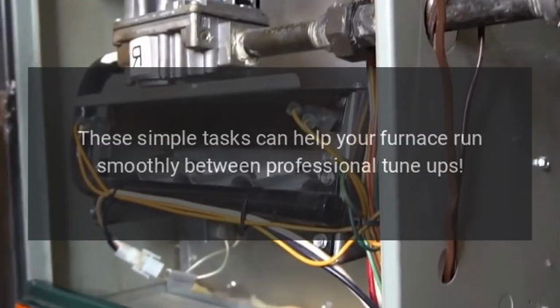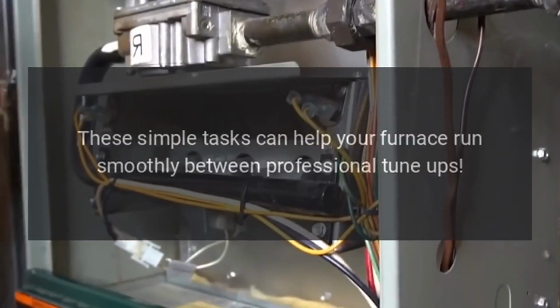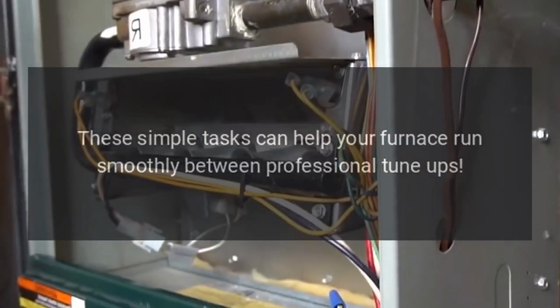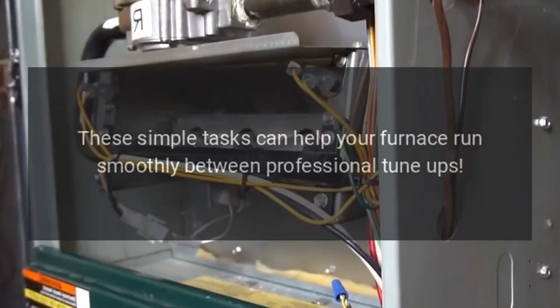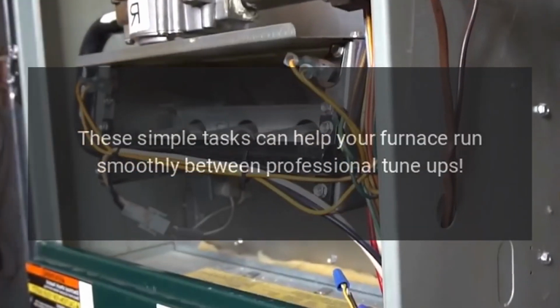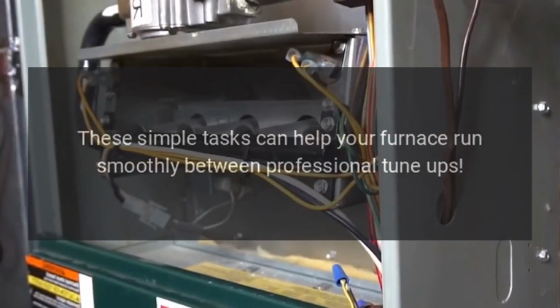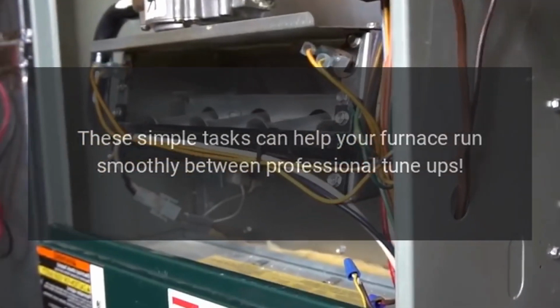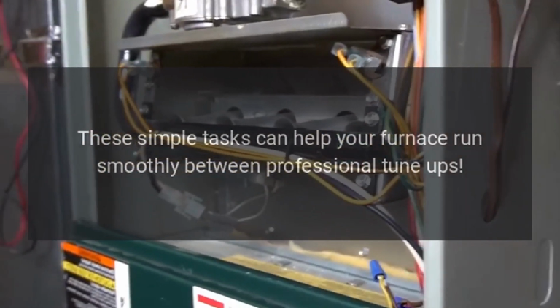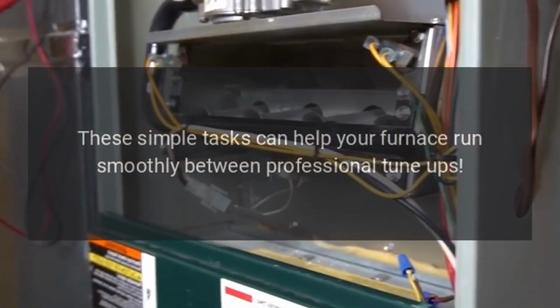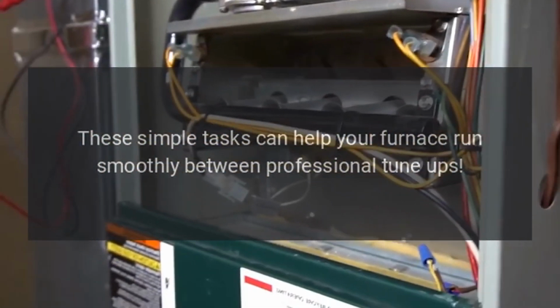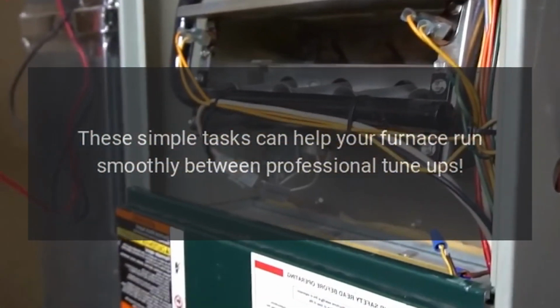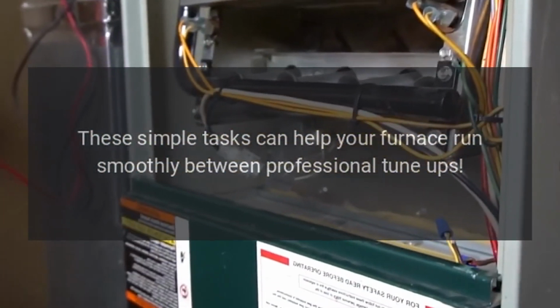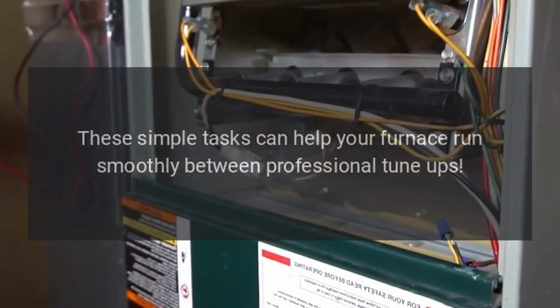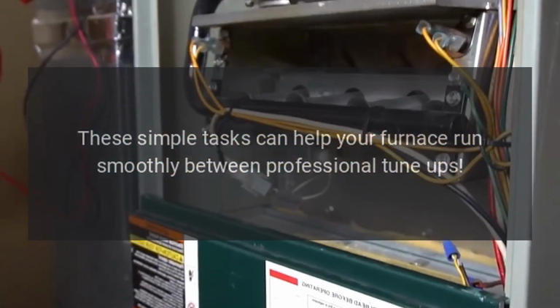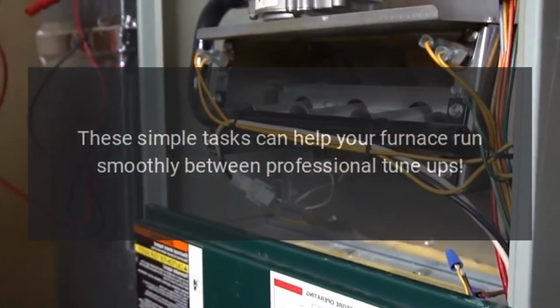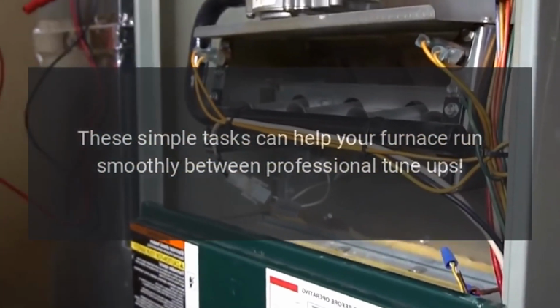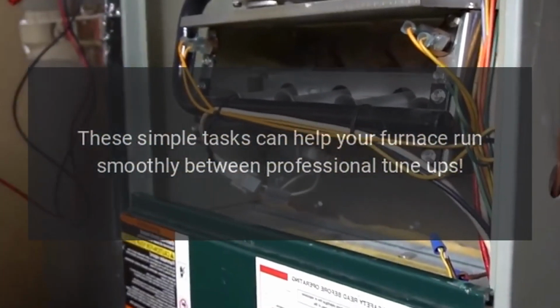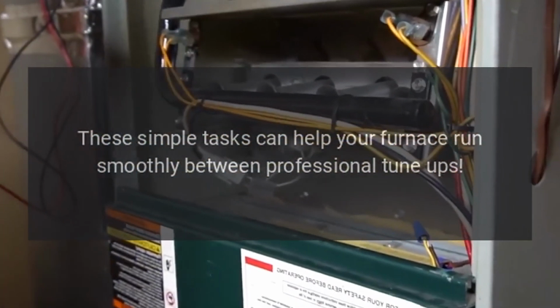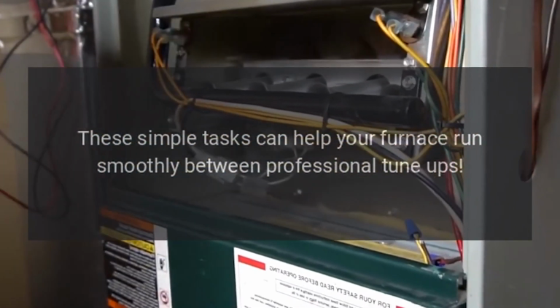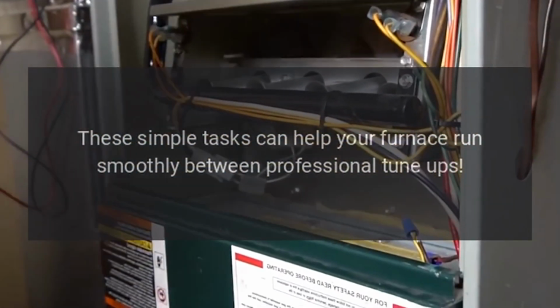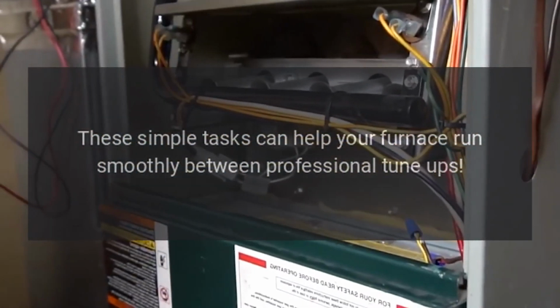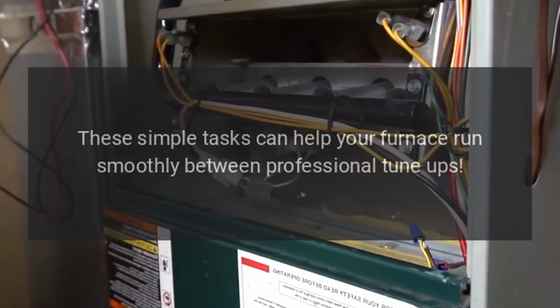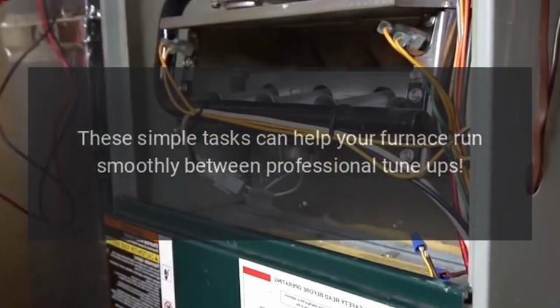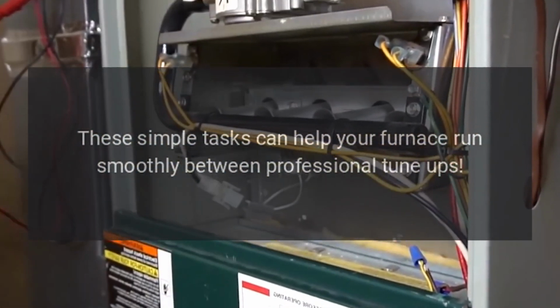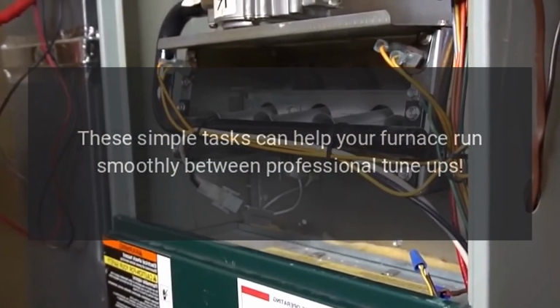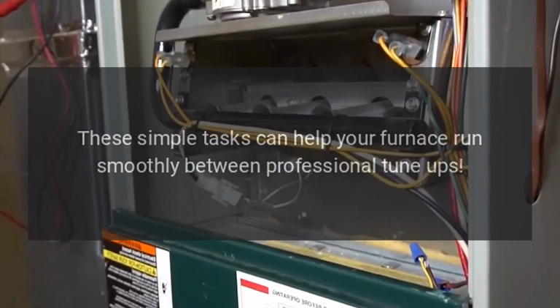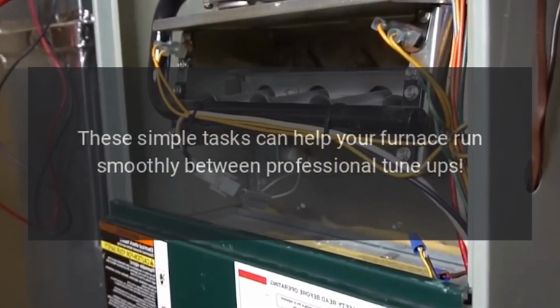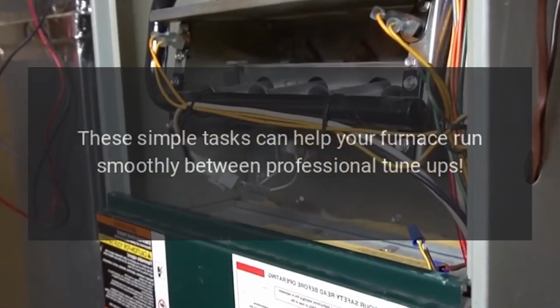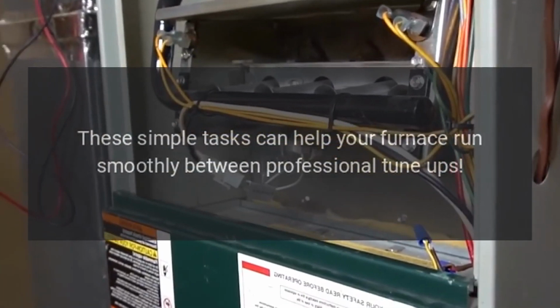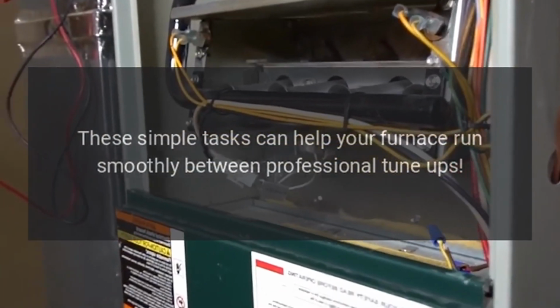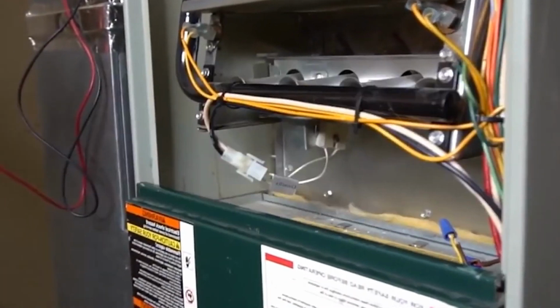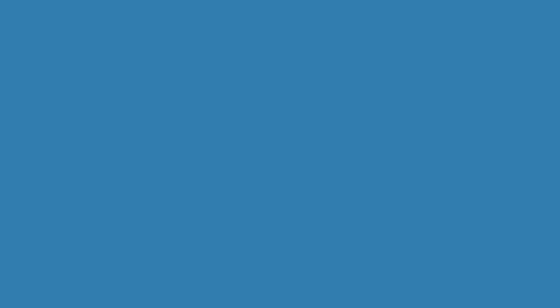These simple tasks can help your furnace run smoothly between professional tune-ups.